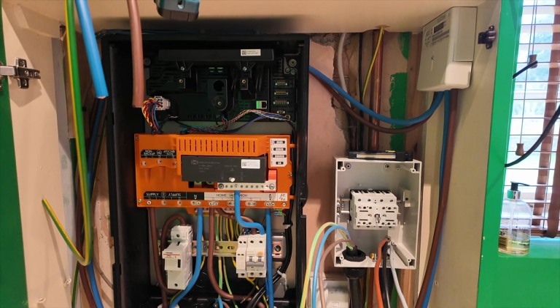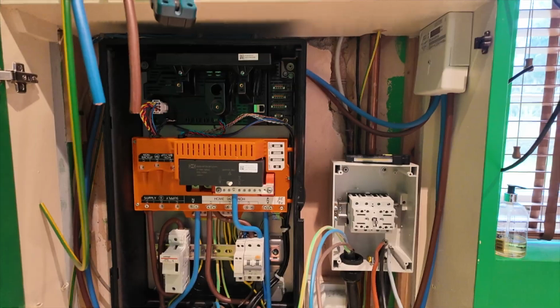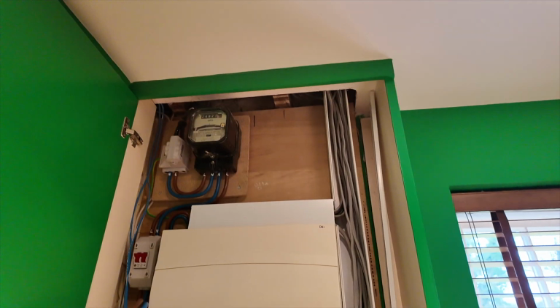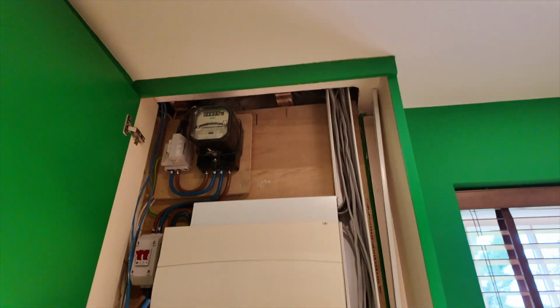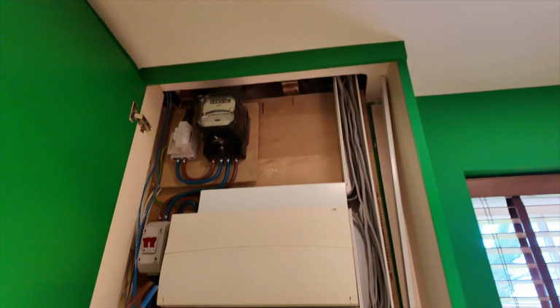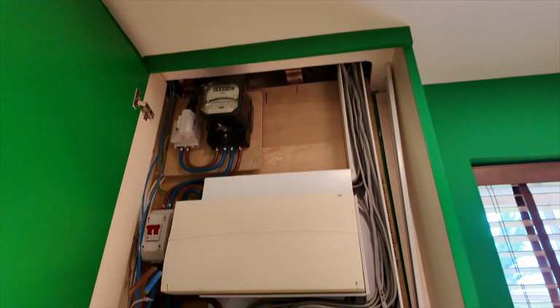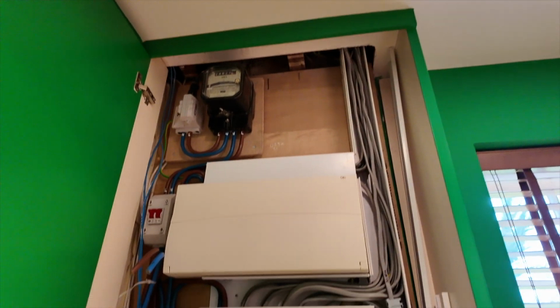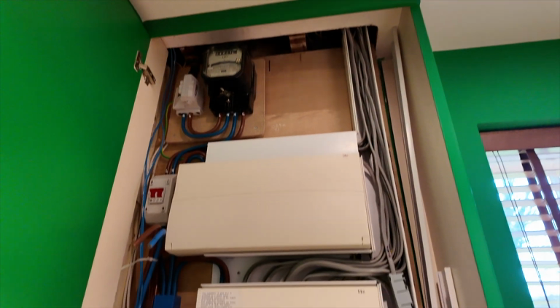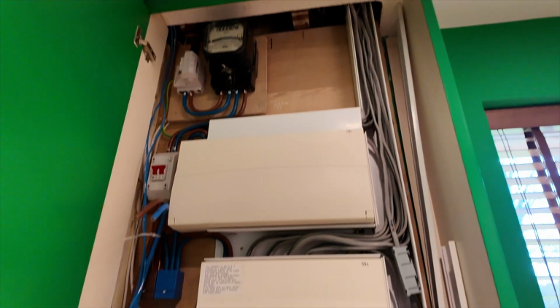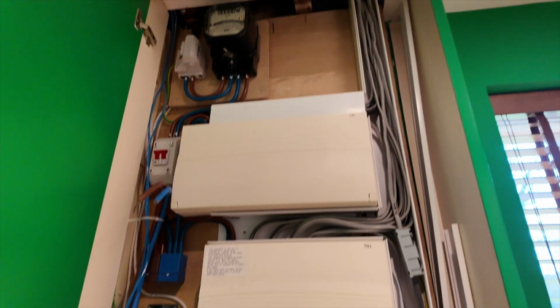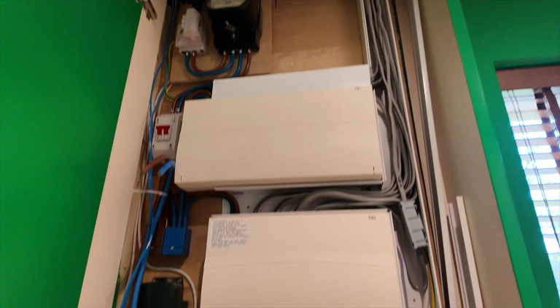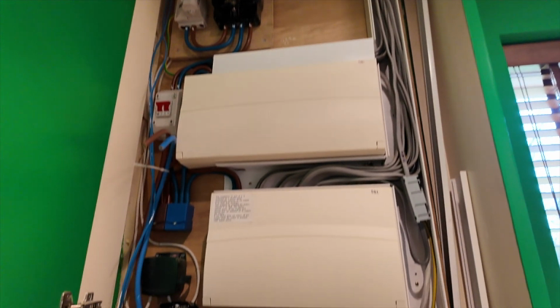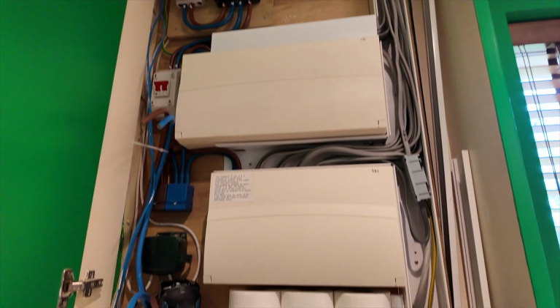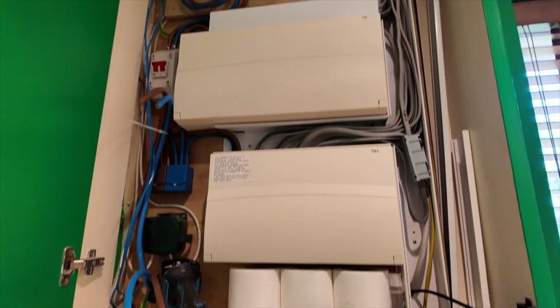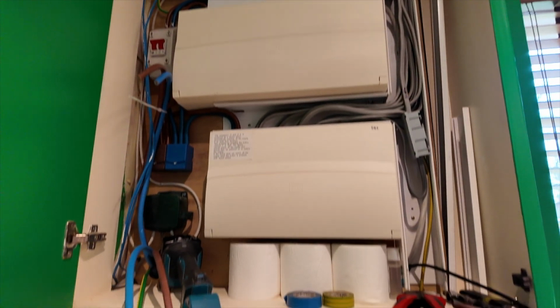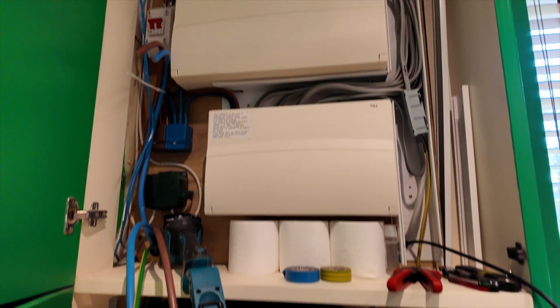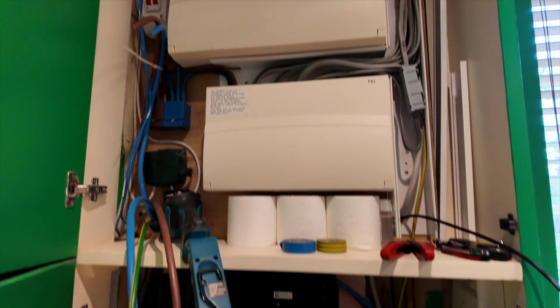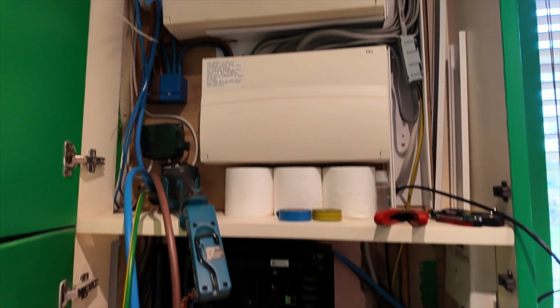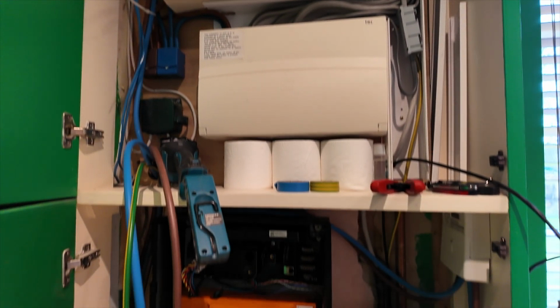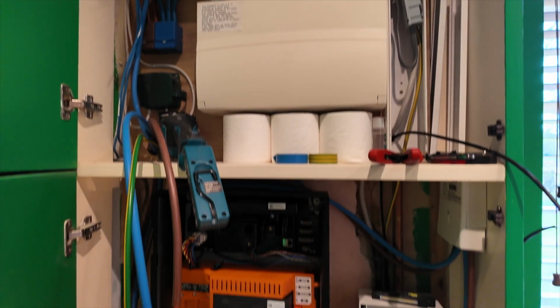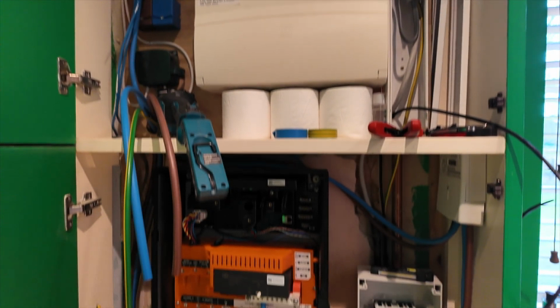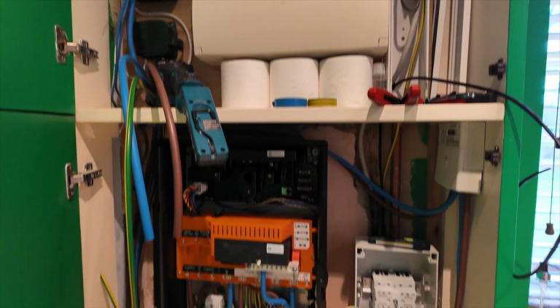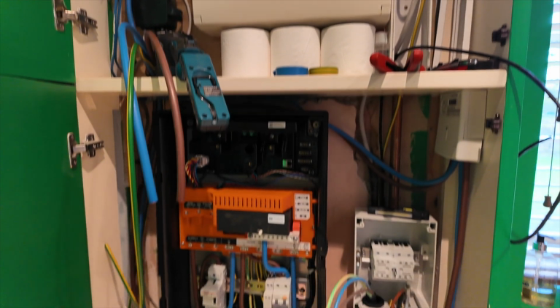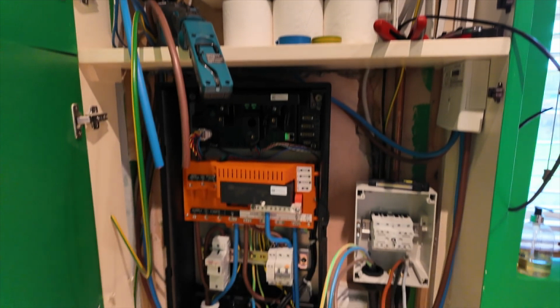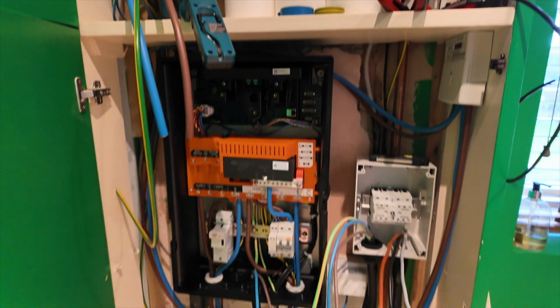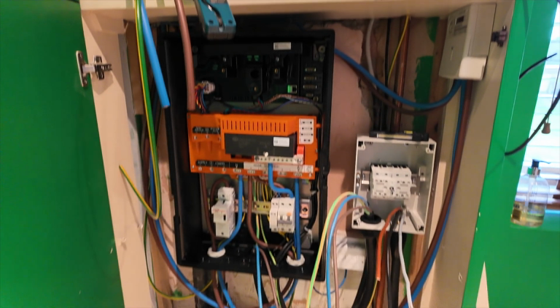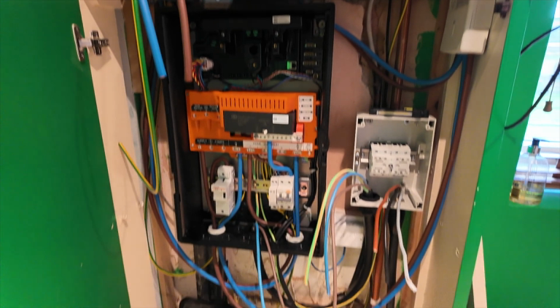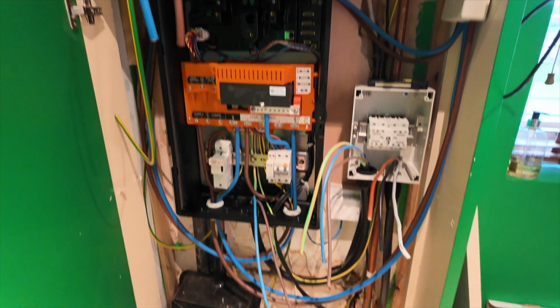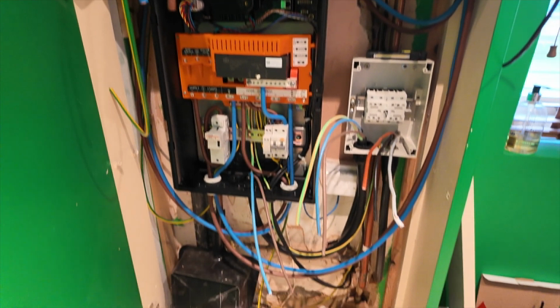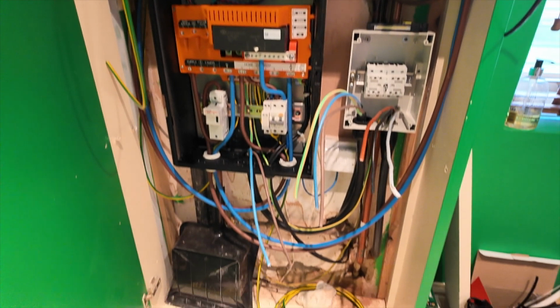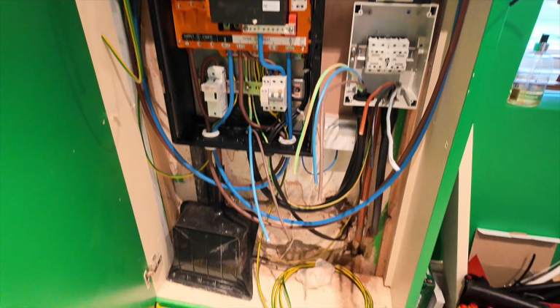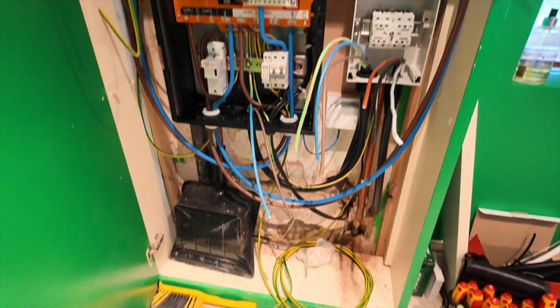Fitting the gateway for the Powerwall 3 in this installation couldn't have been easier, as it was like the electrical cupboard was made to measure.